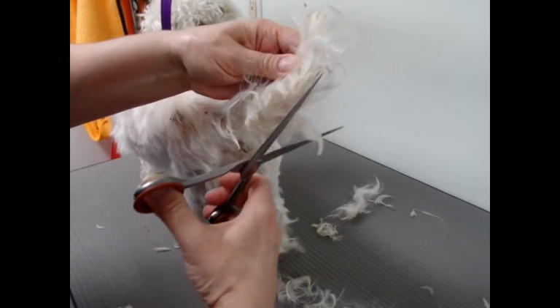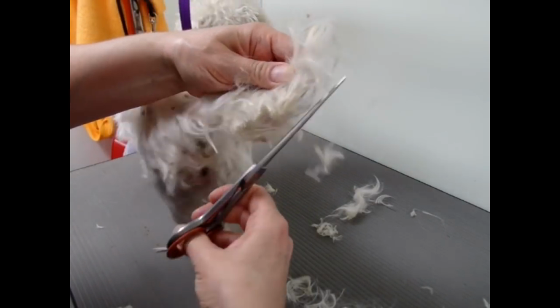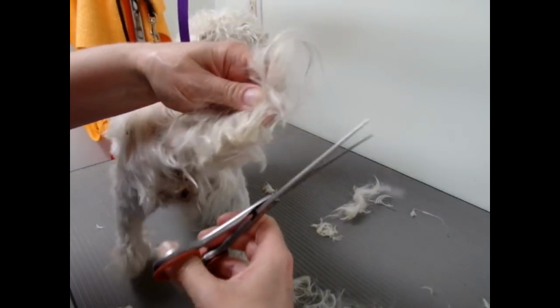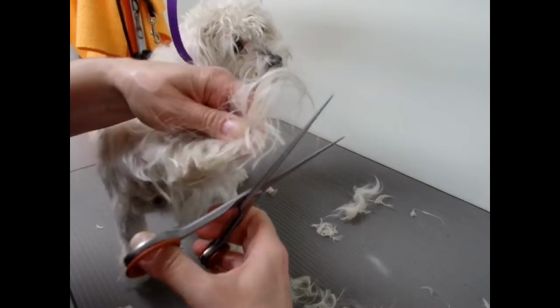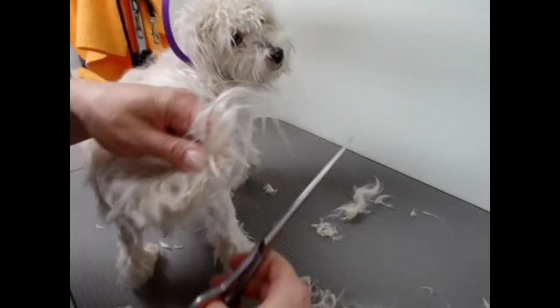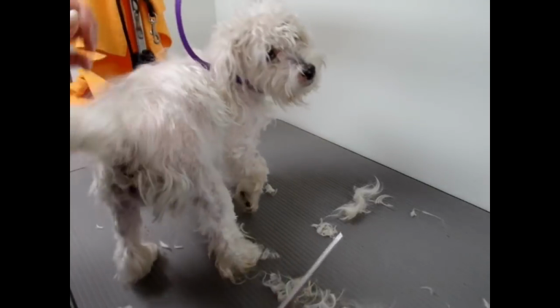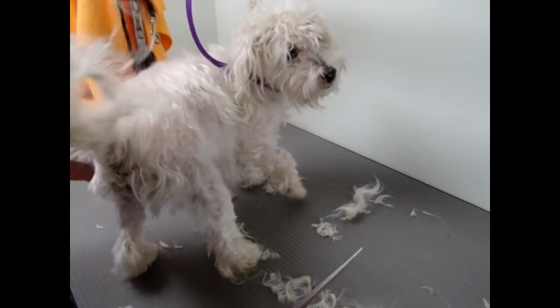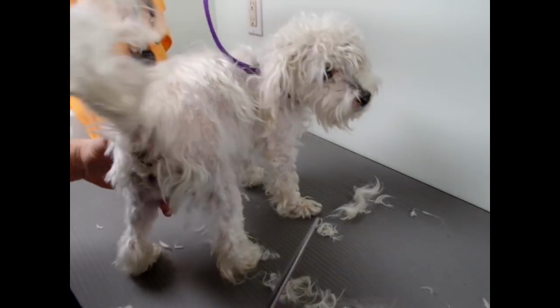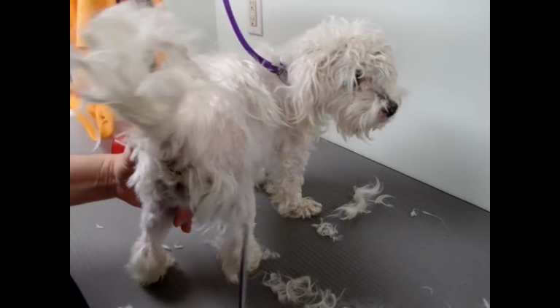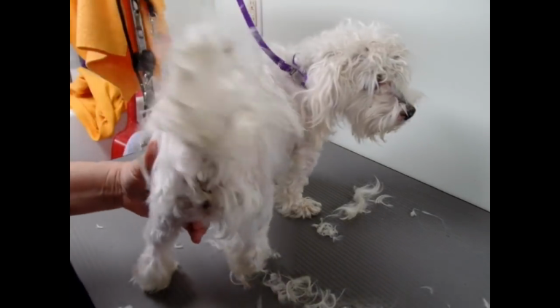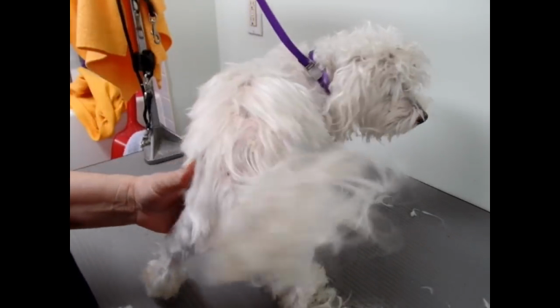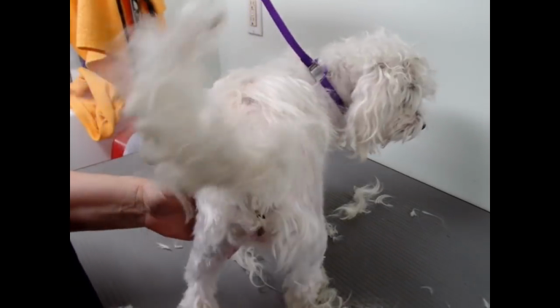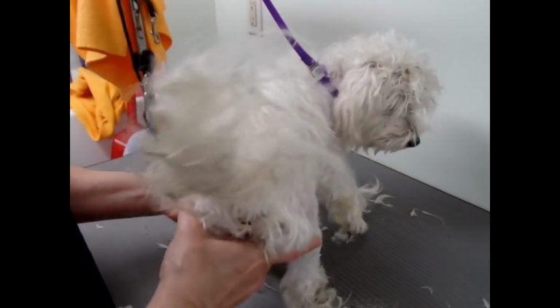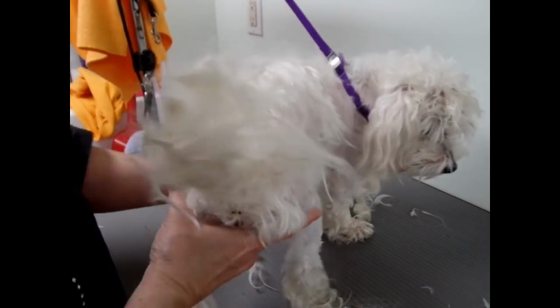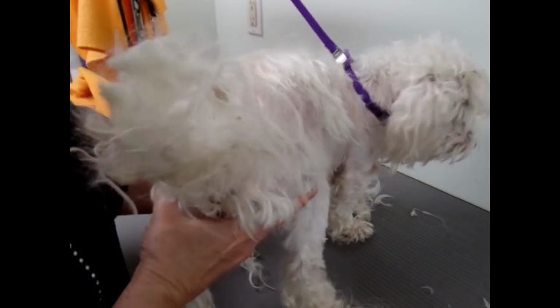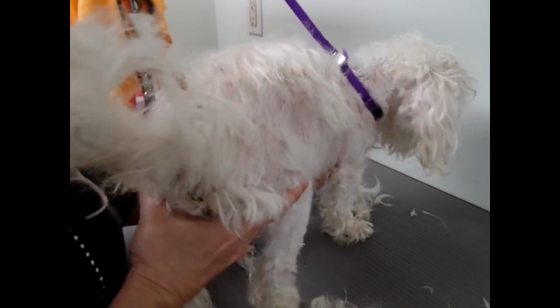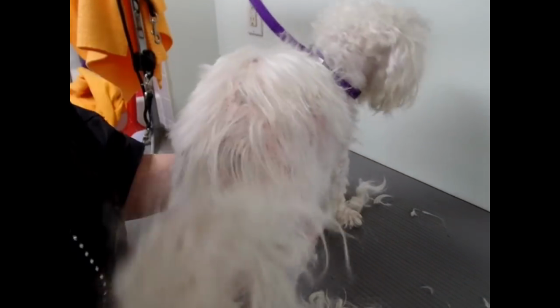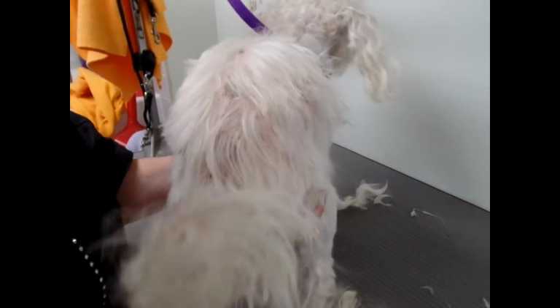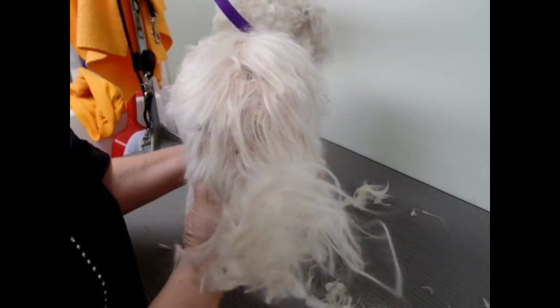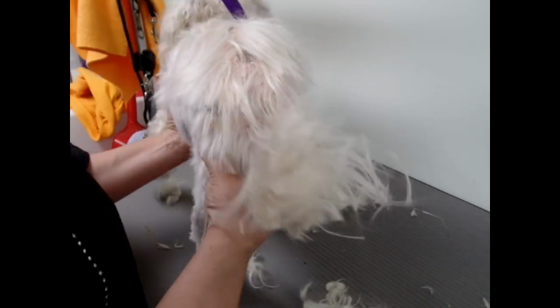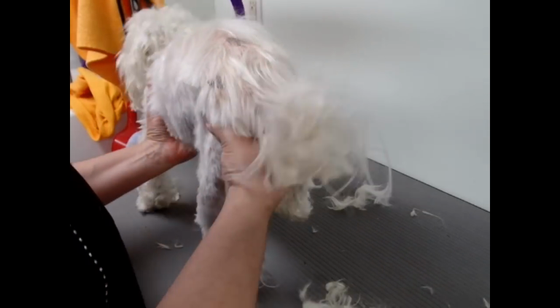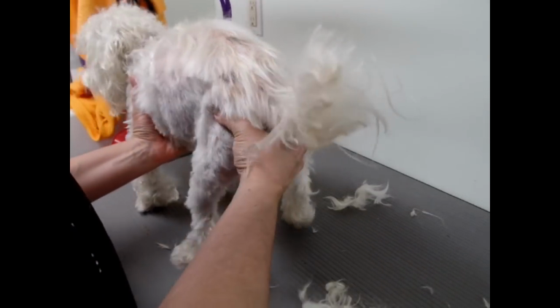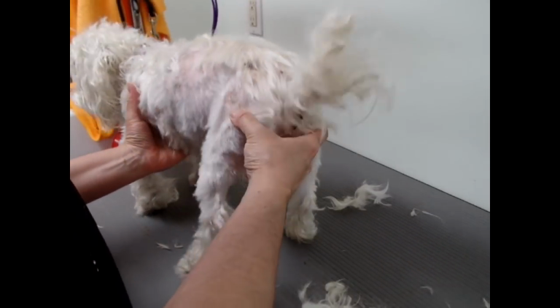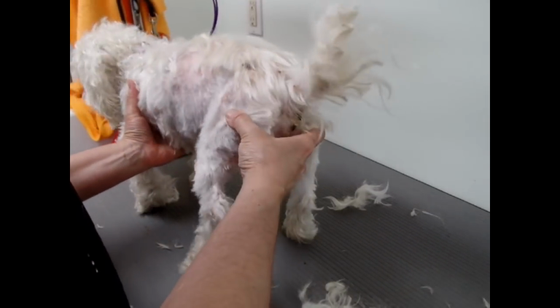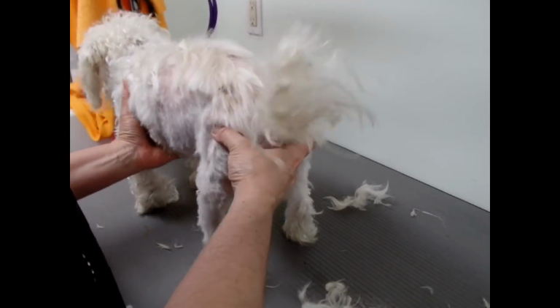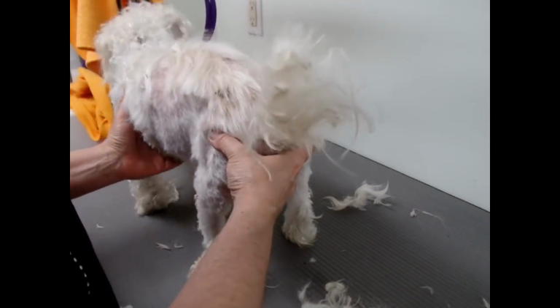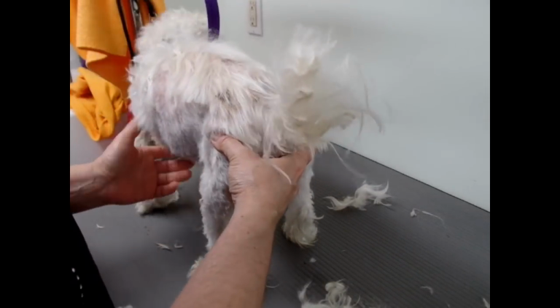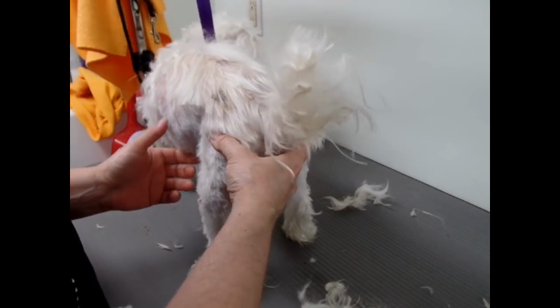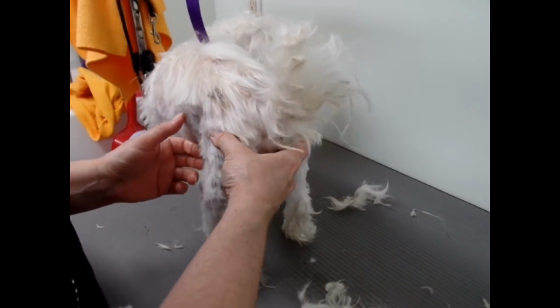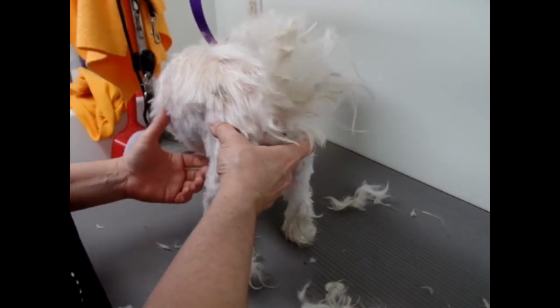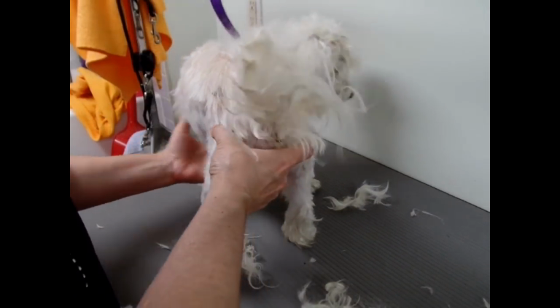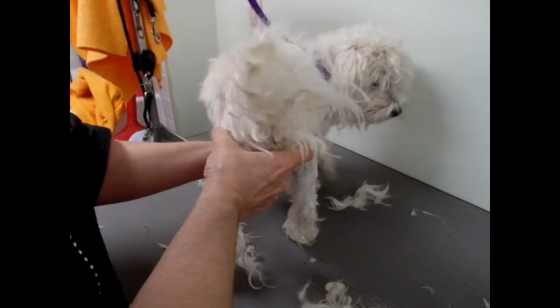I just want to leave a little bit, because when a dog's tail is shaved, they act different. It's okay, baby. You don't like your tail being touched. So I like to try to save some.